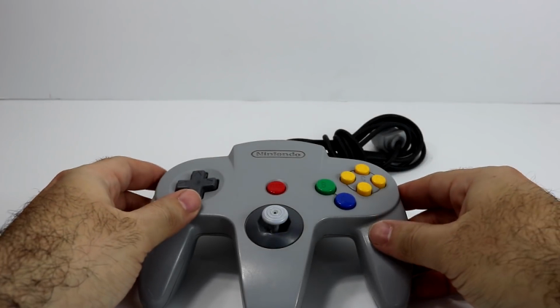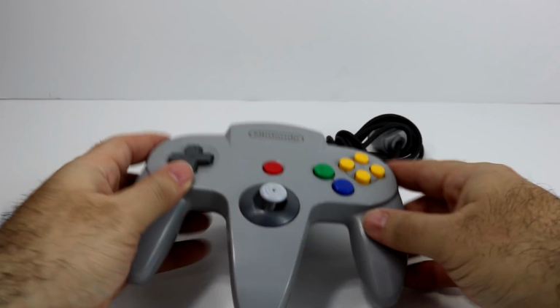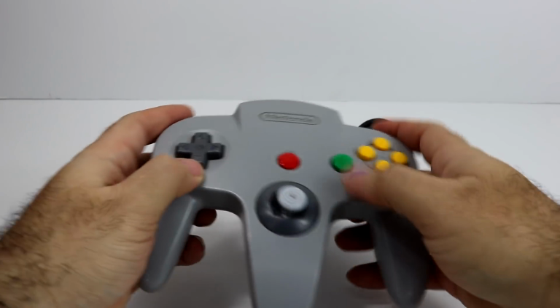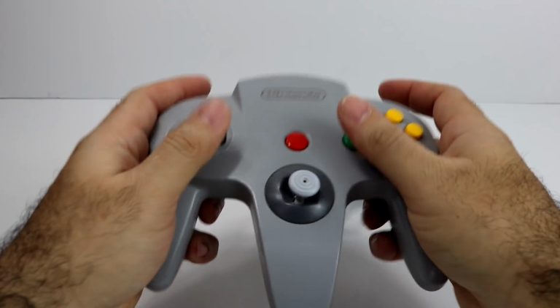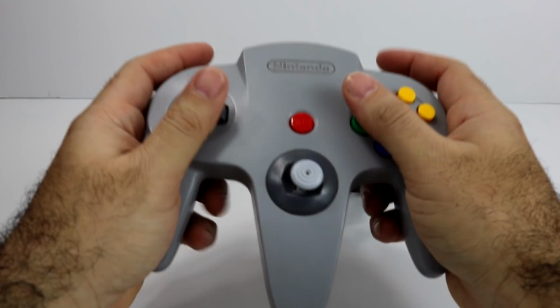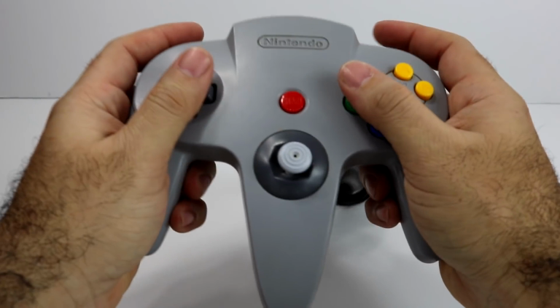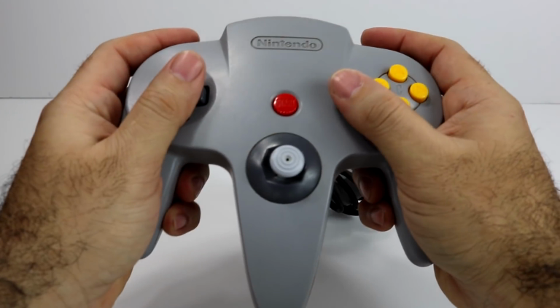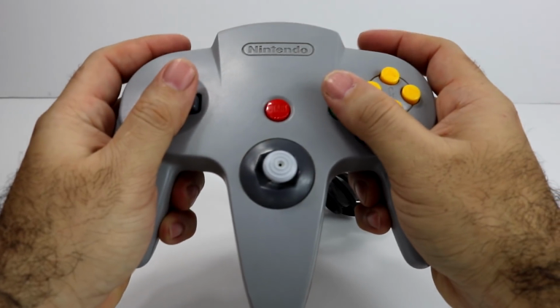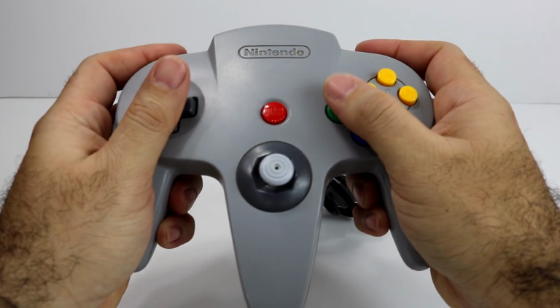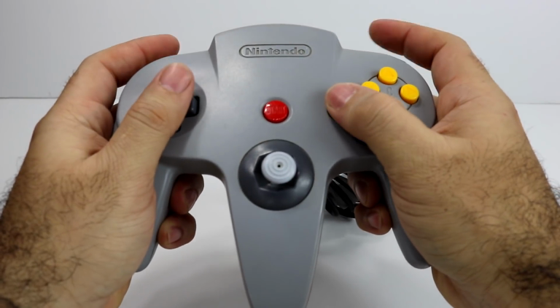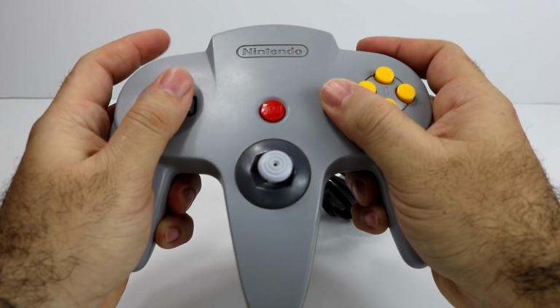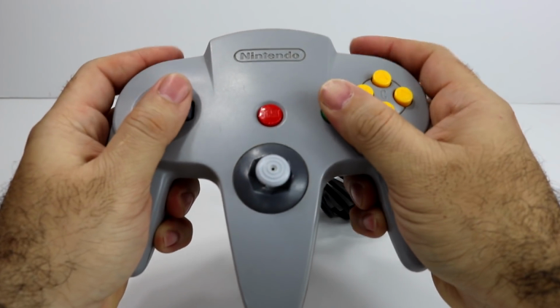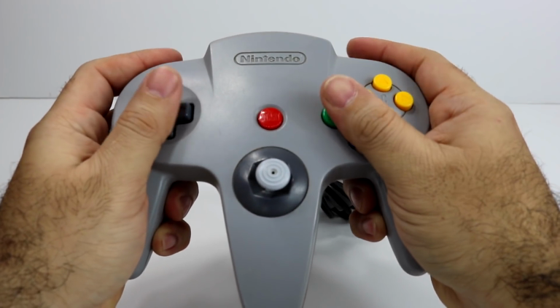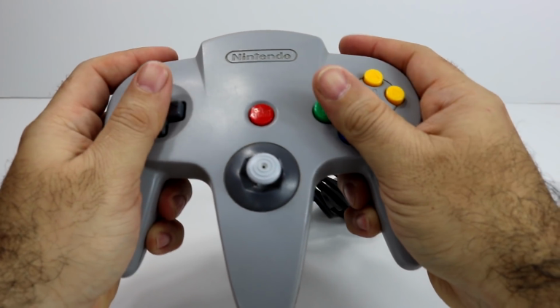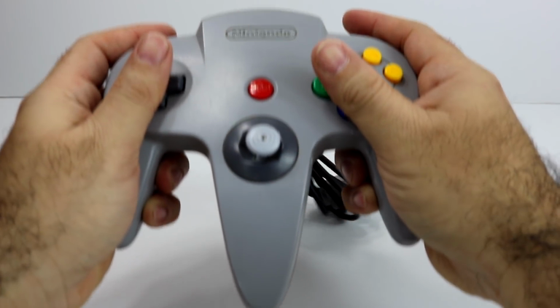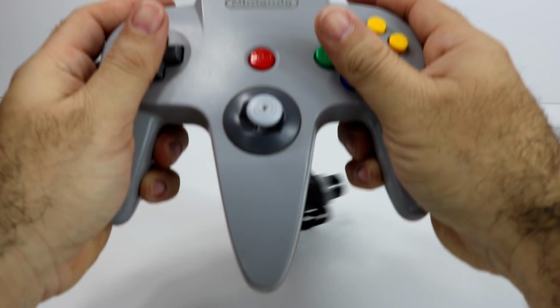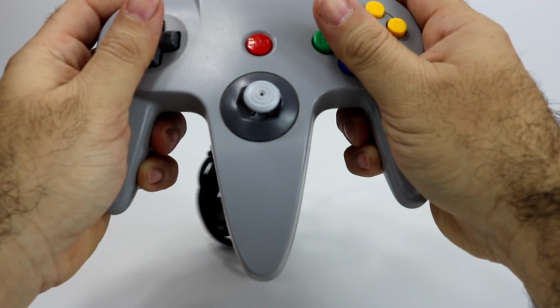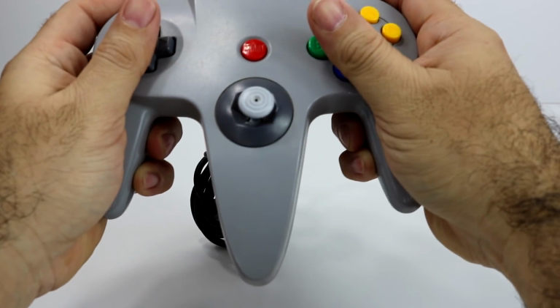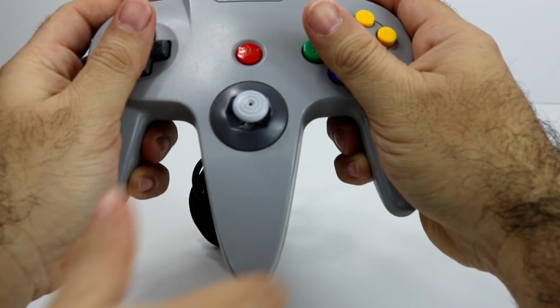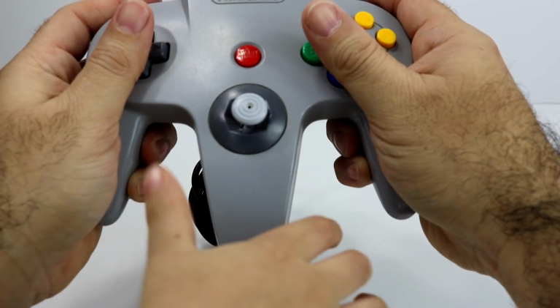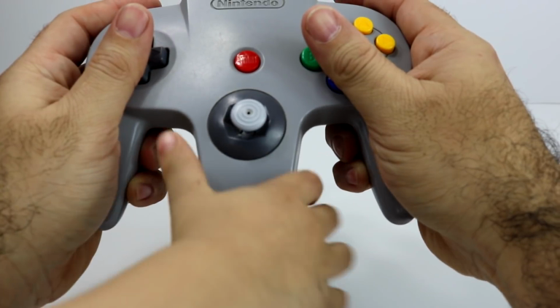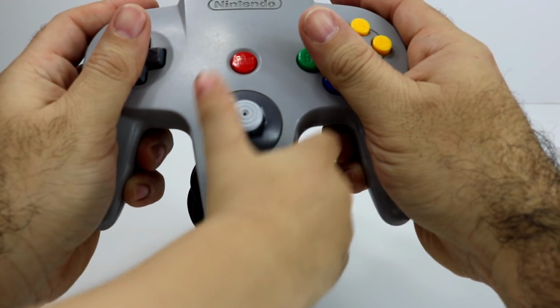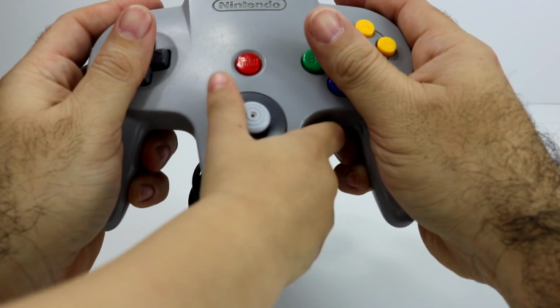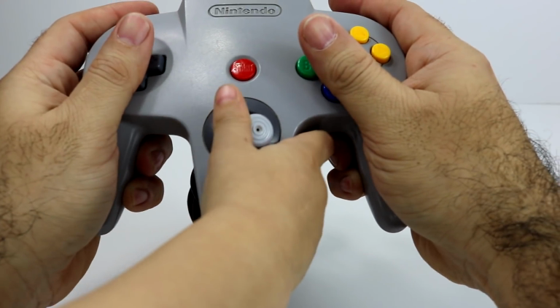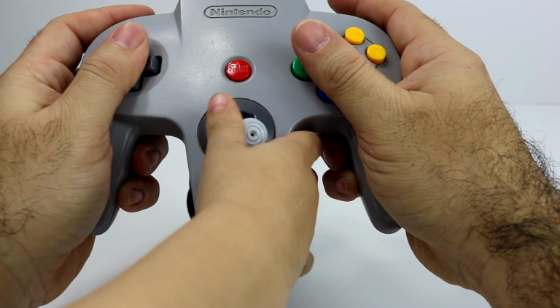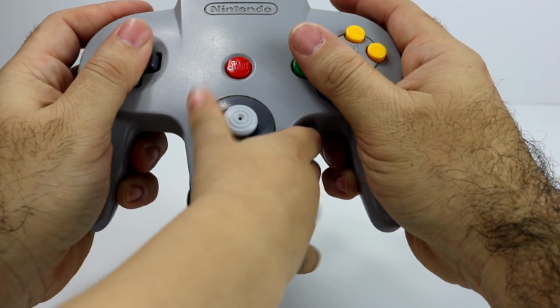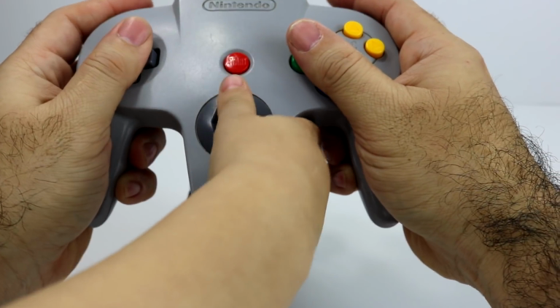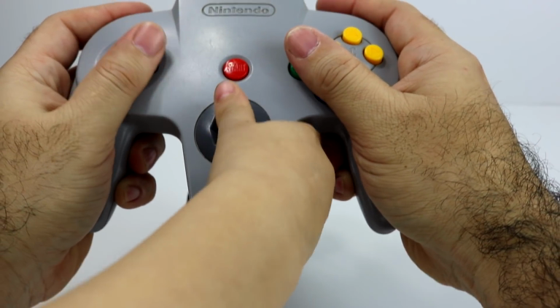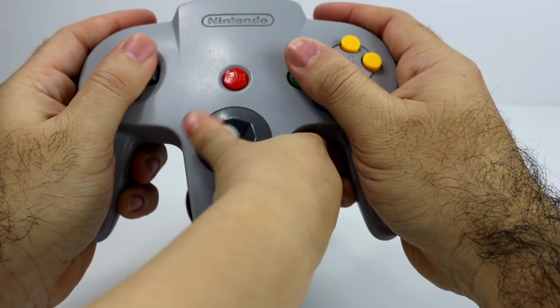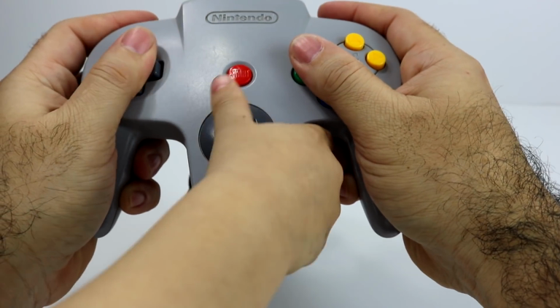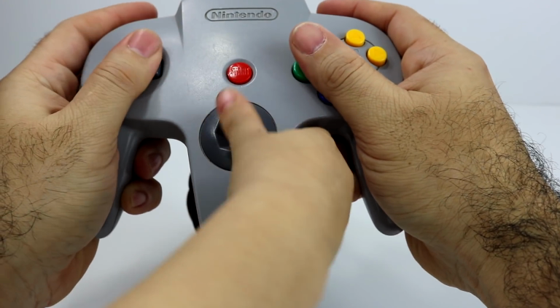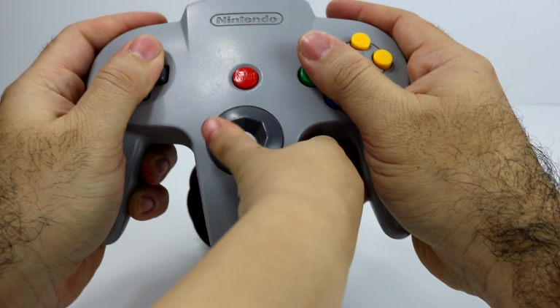I really don't see why people don't like this controller. You just grab it and — perfect.